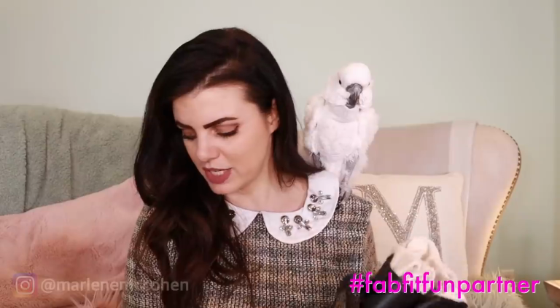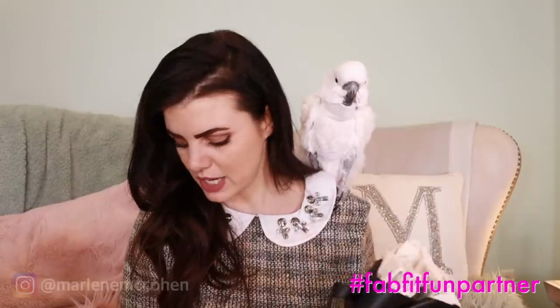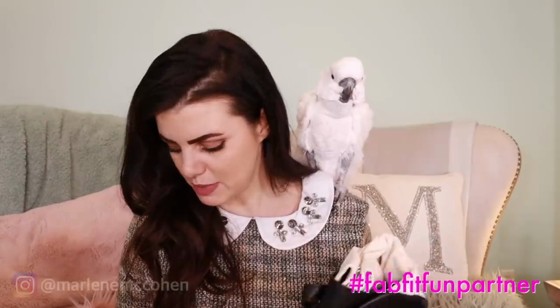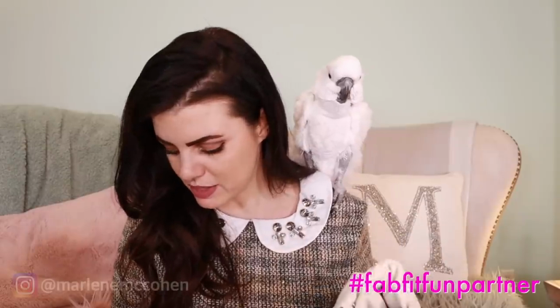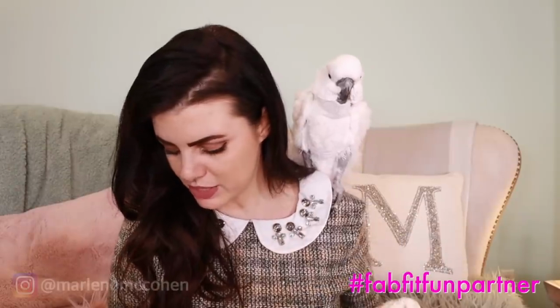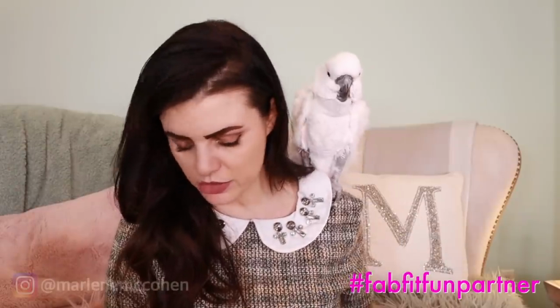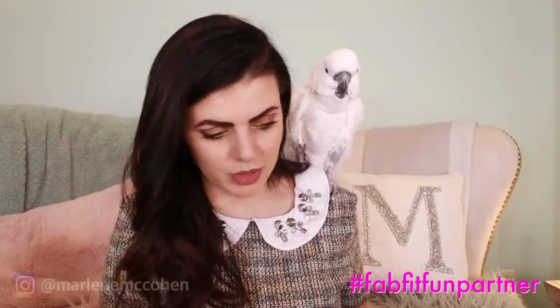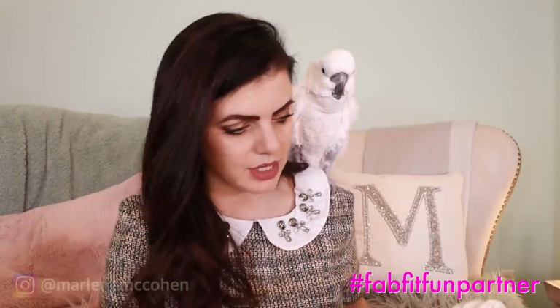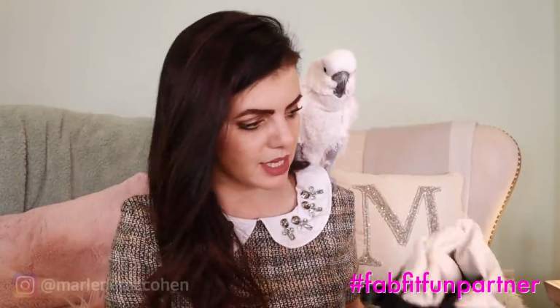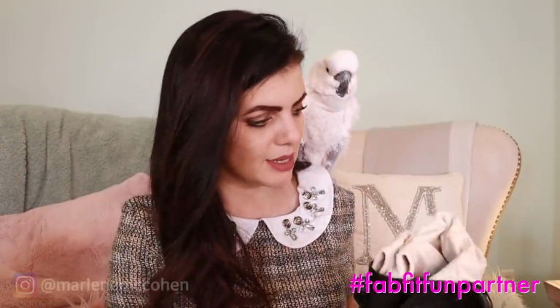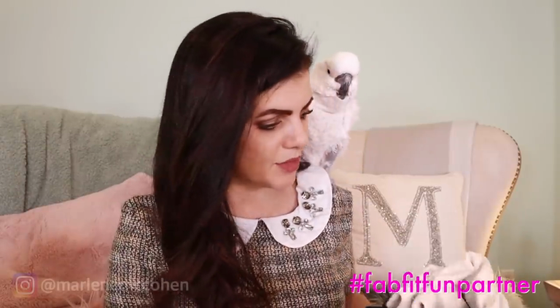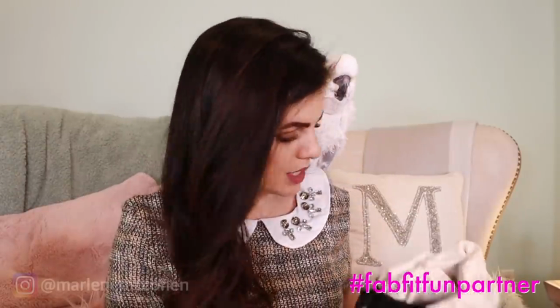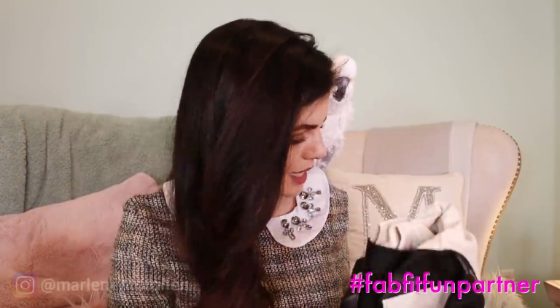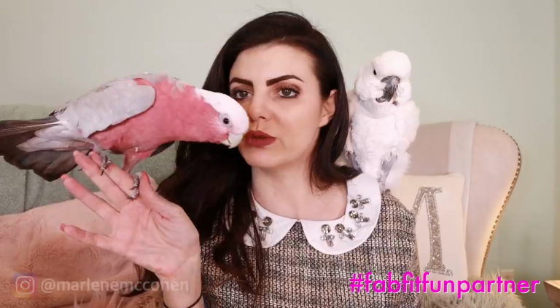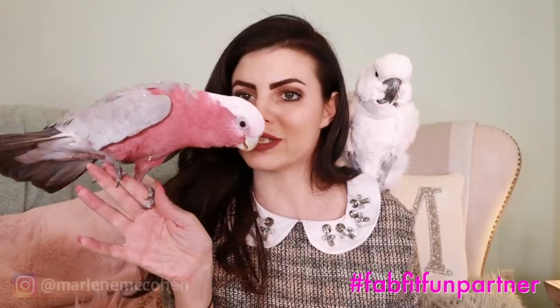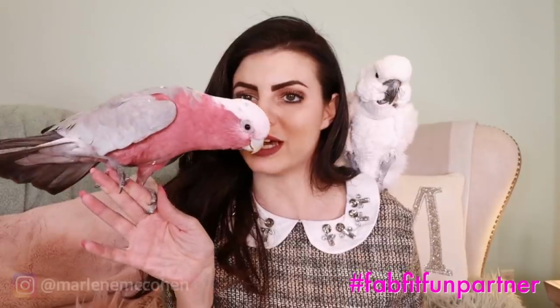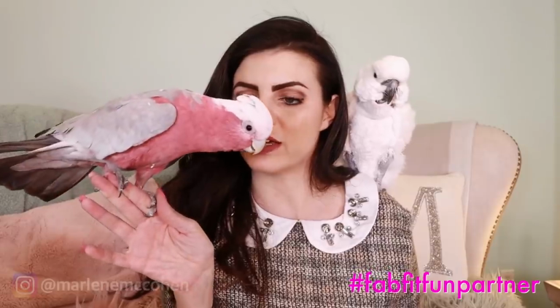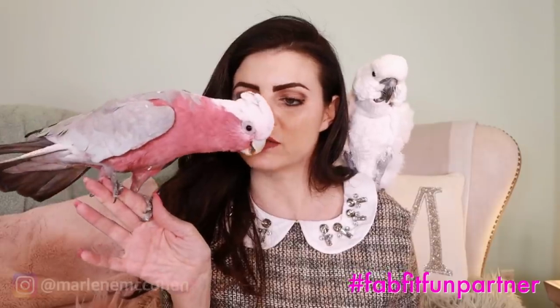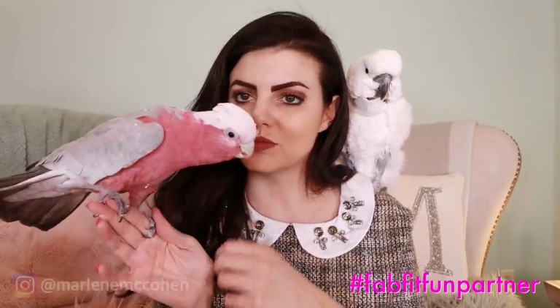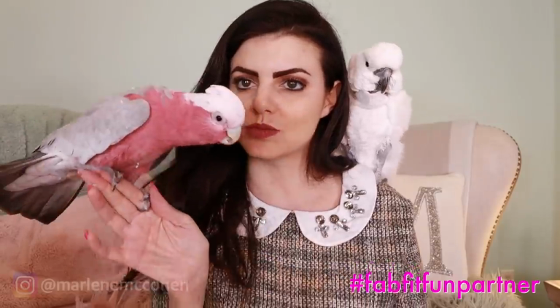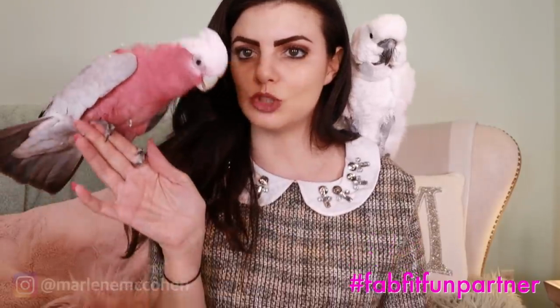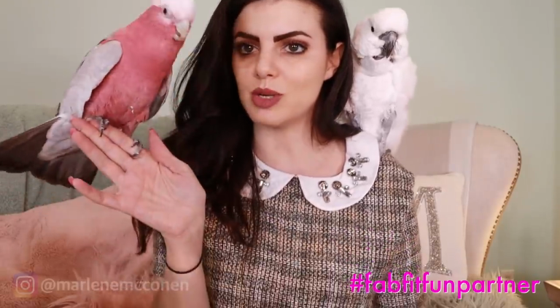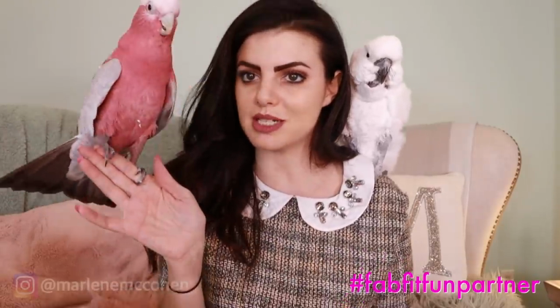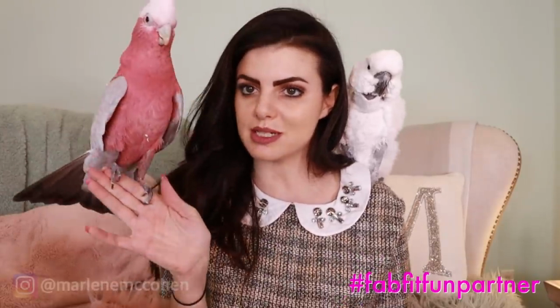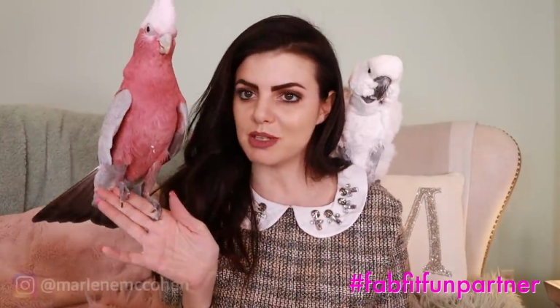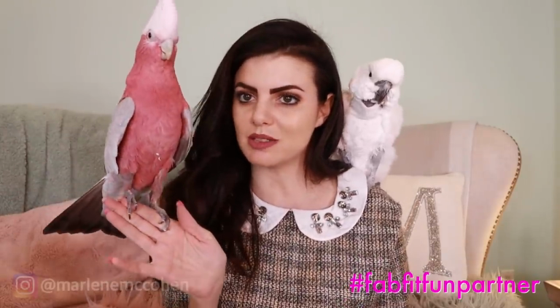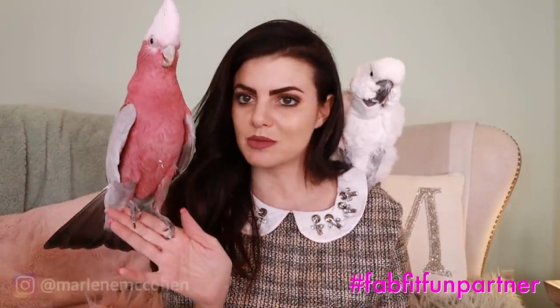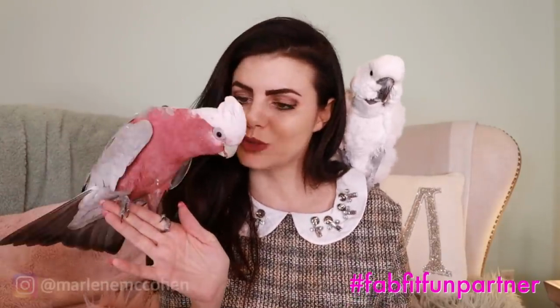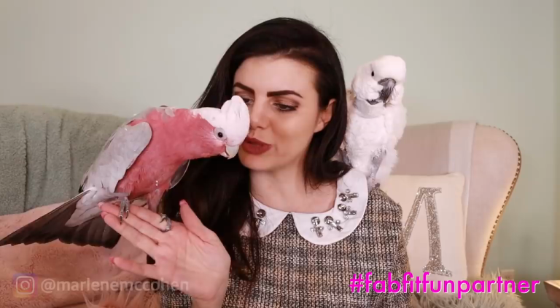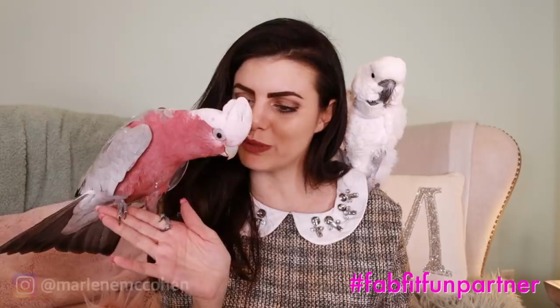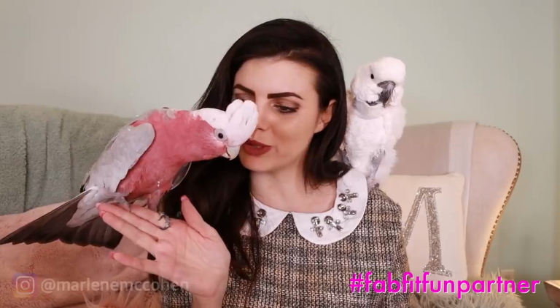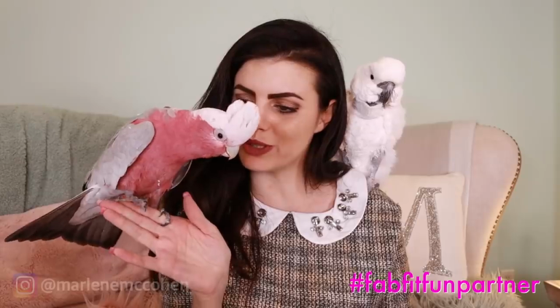Vinny came back. Vinny, do you want to say something? What do you want to say? Do you want to say something? You're a pretty bird.